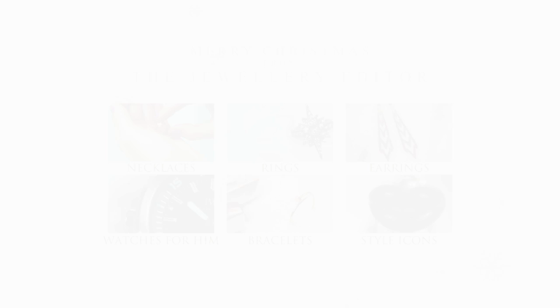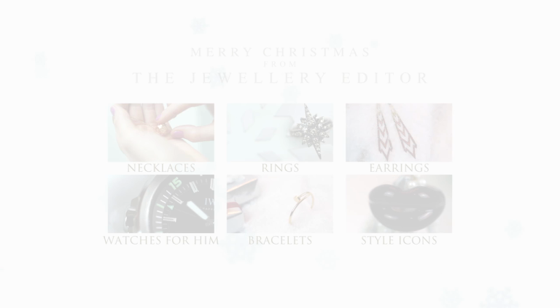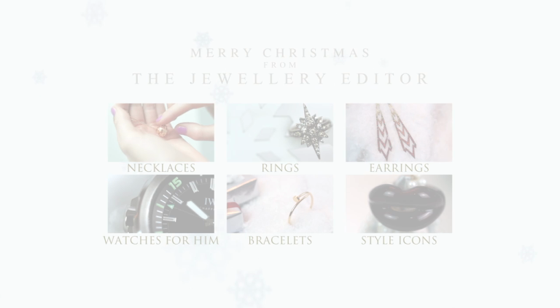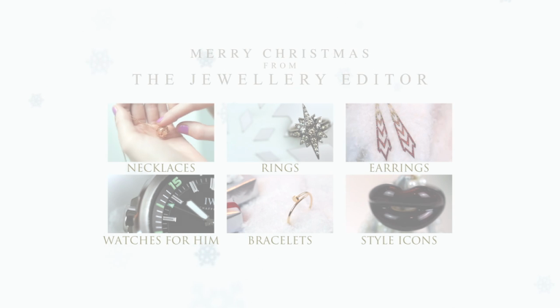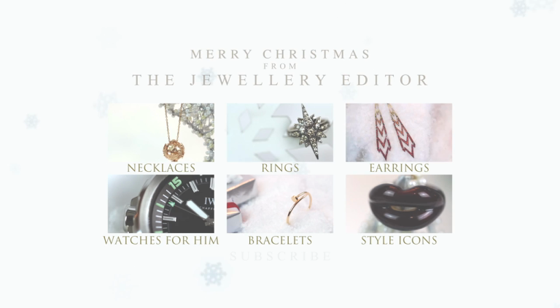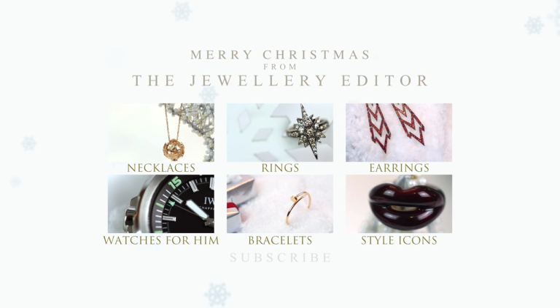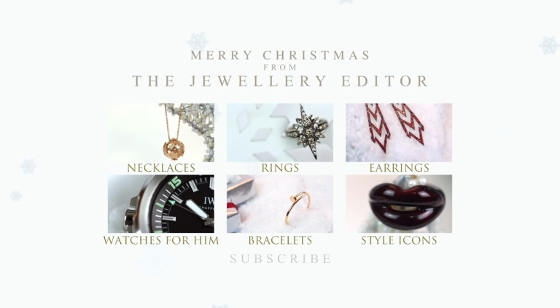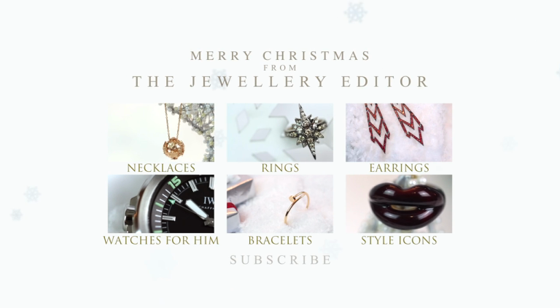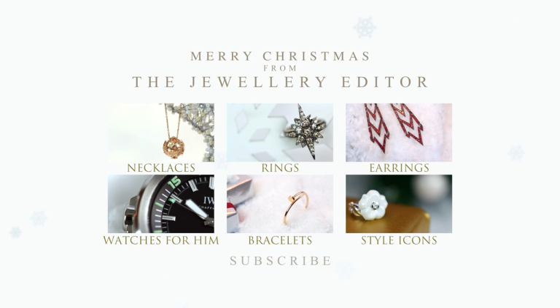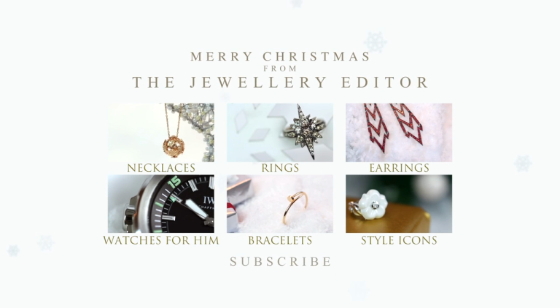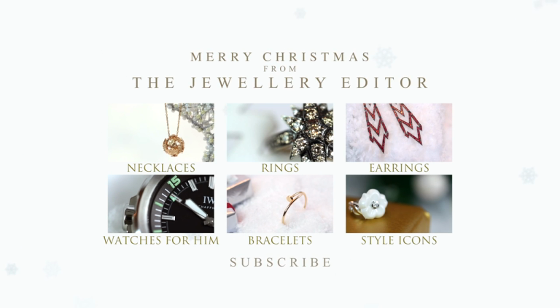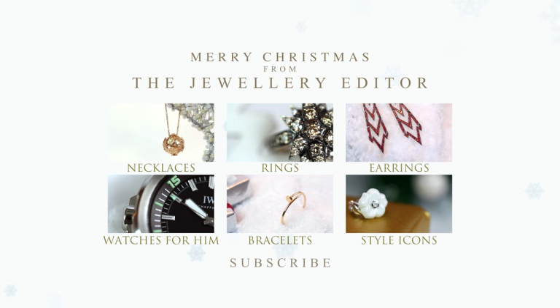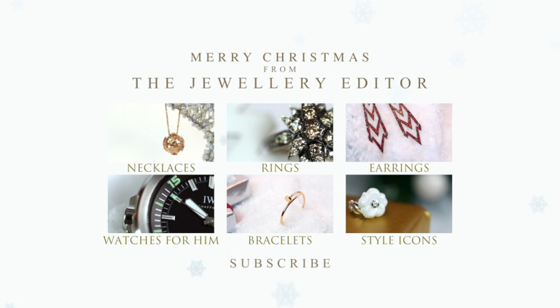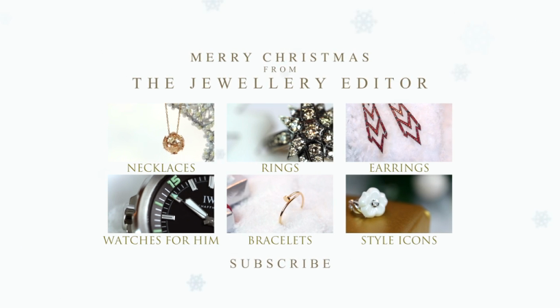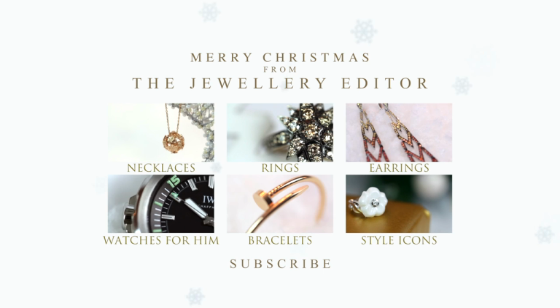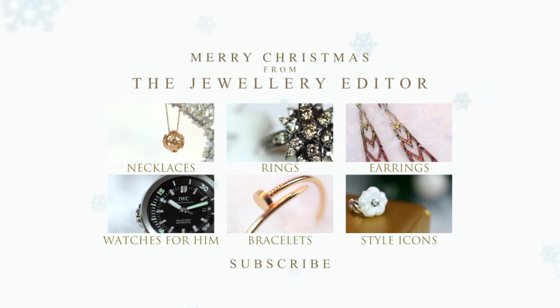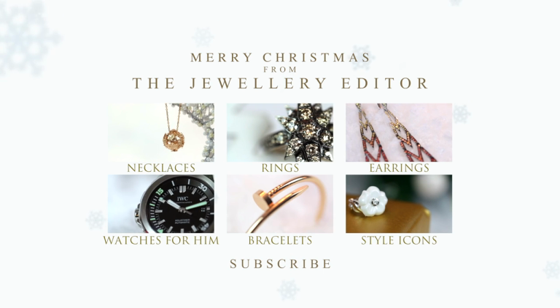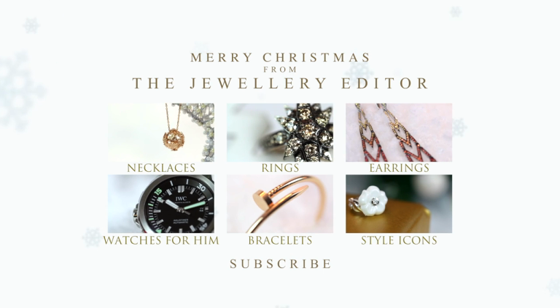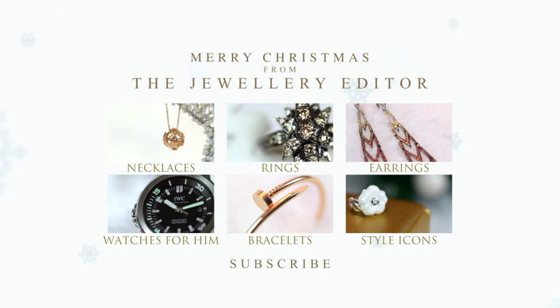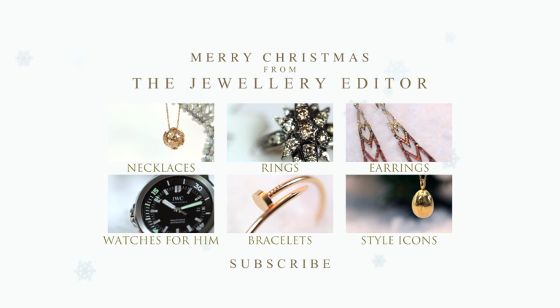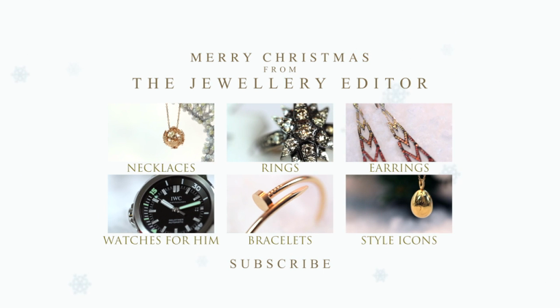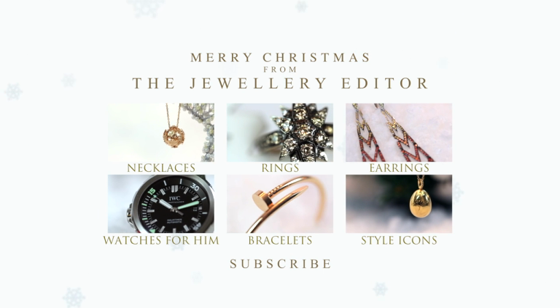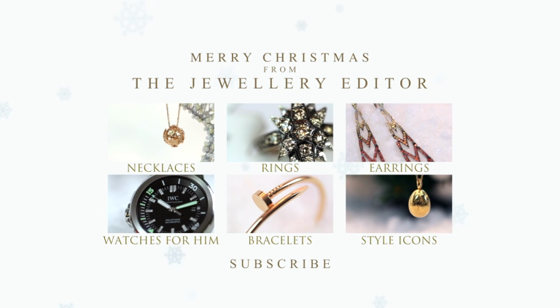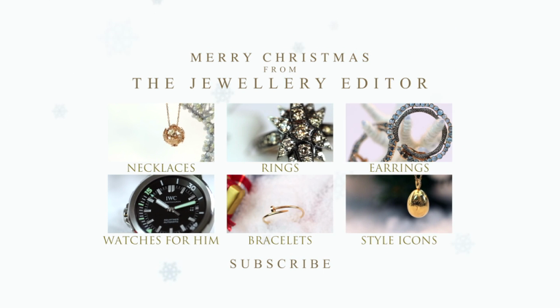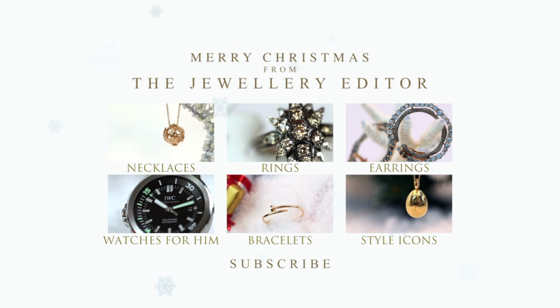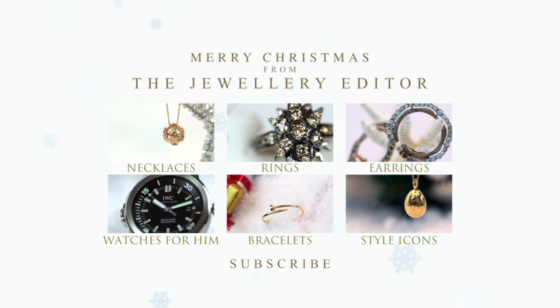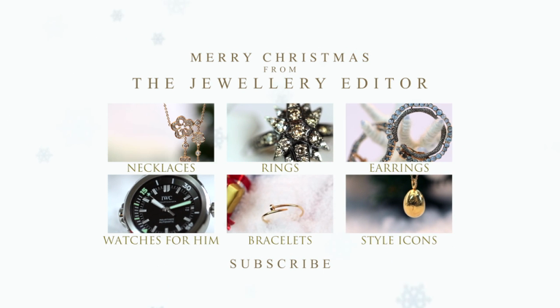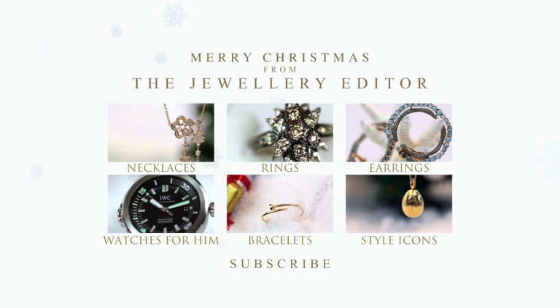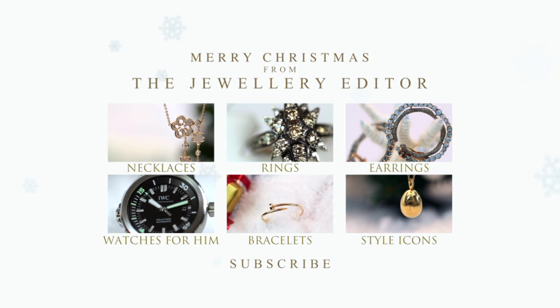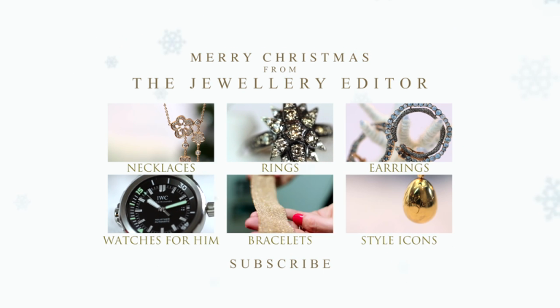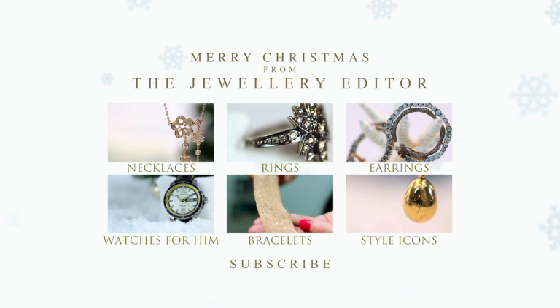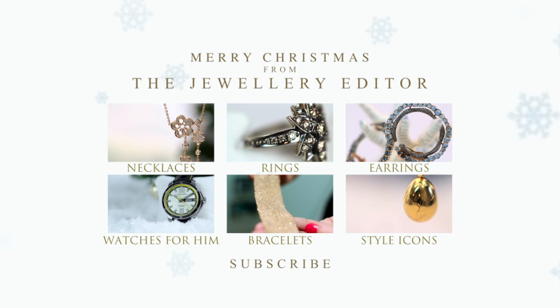If you want to know all that's happening in the world of jewellery and watches, visit my website thejewelleryeditor.com.